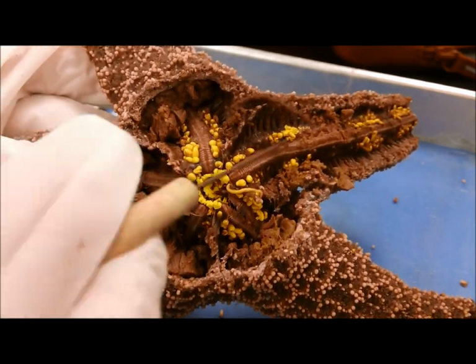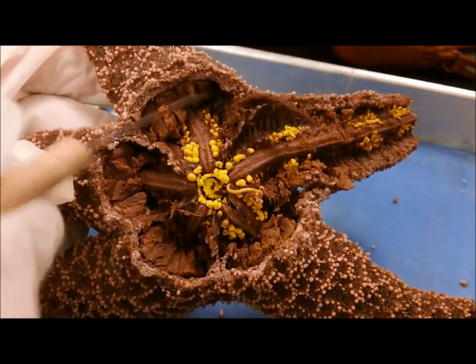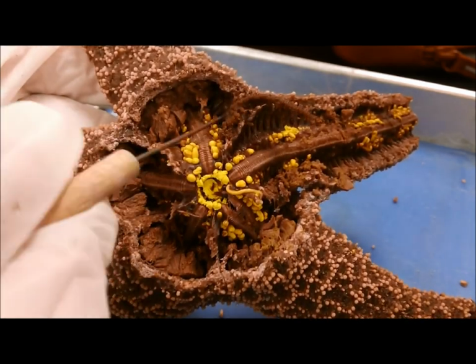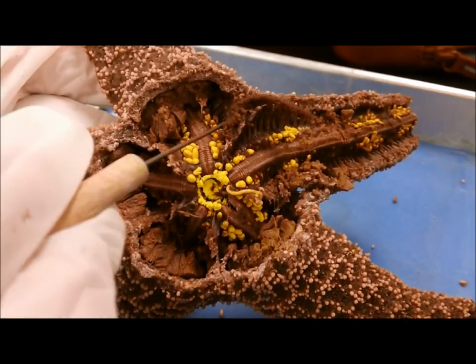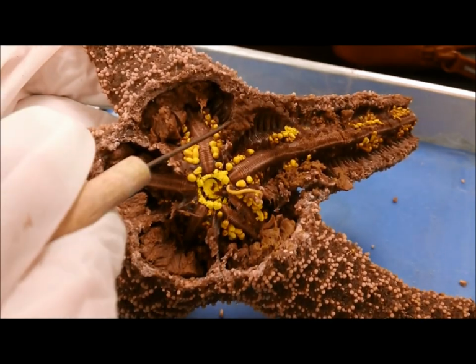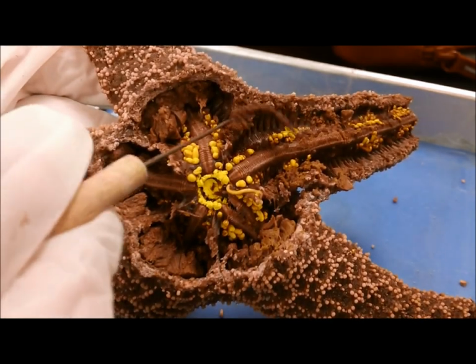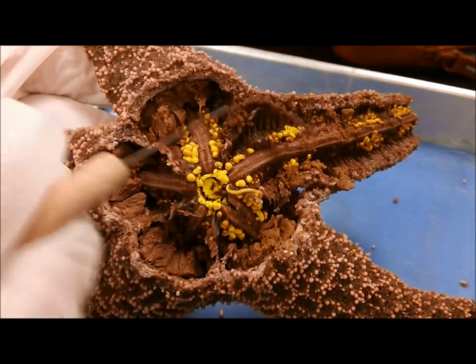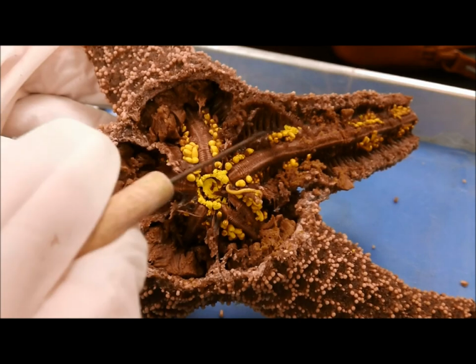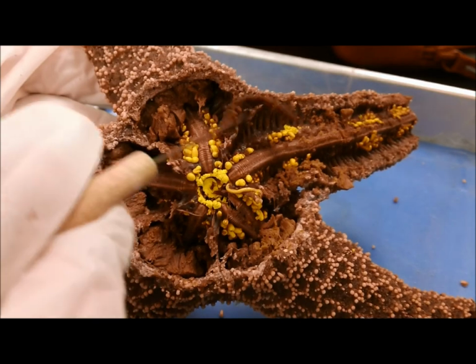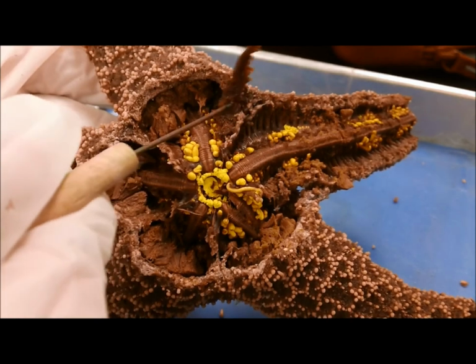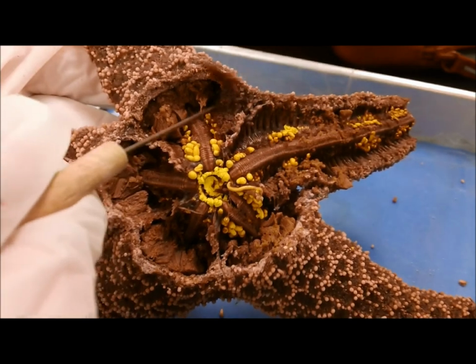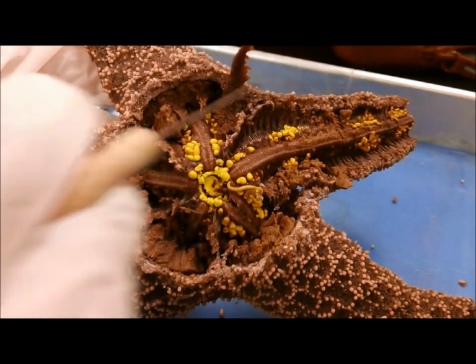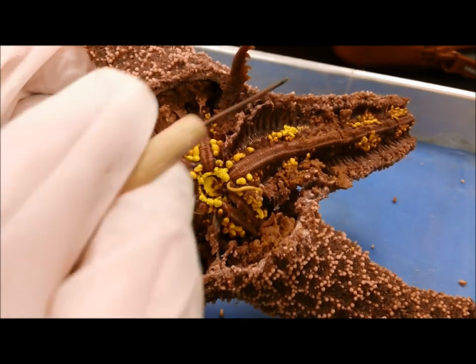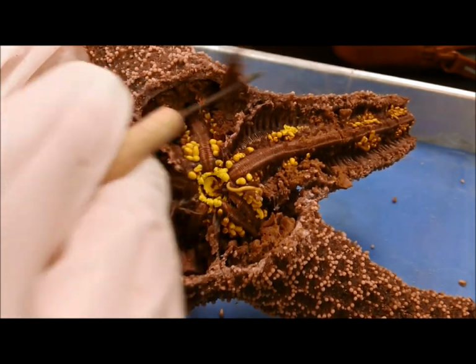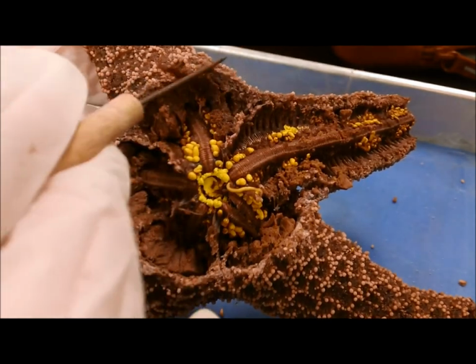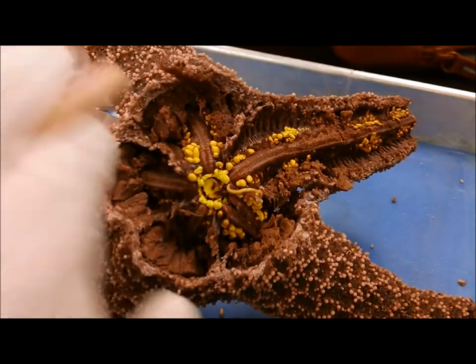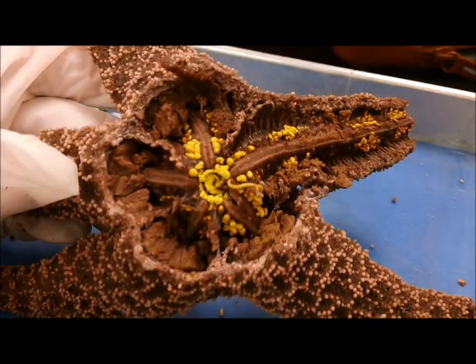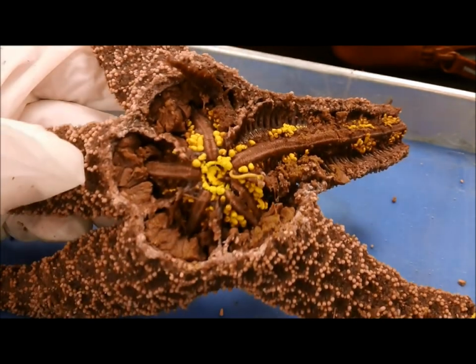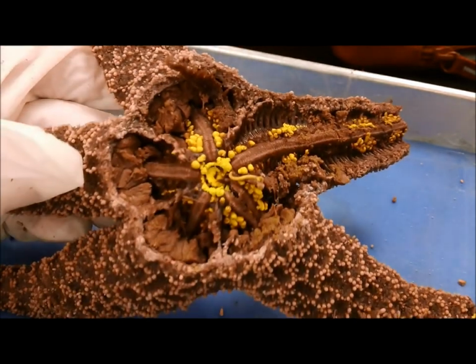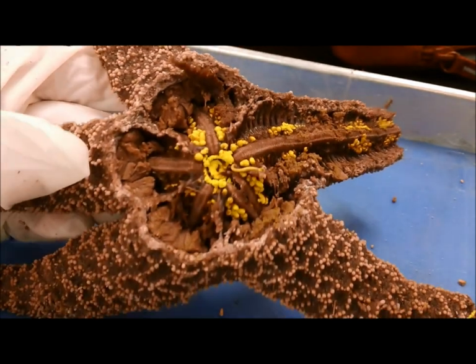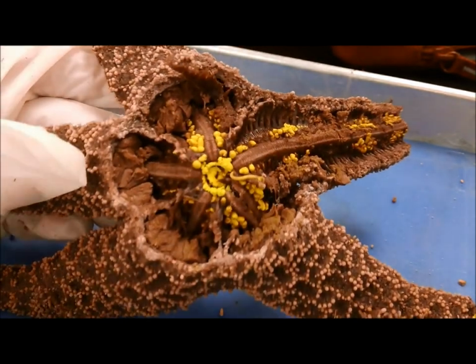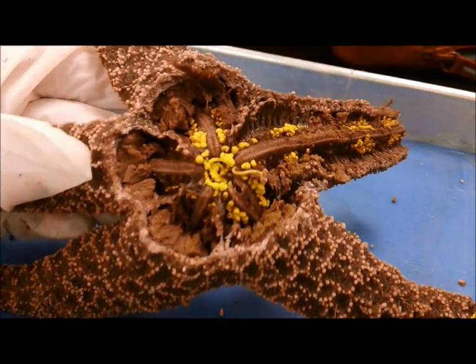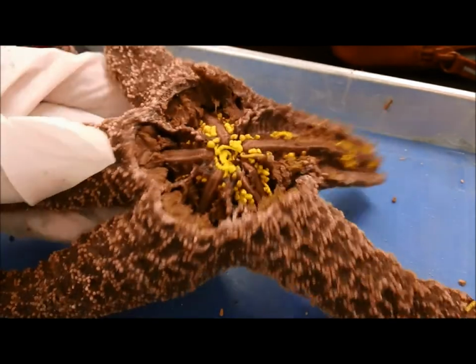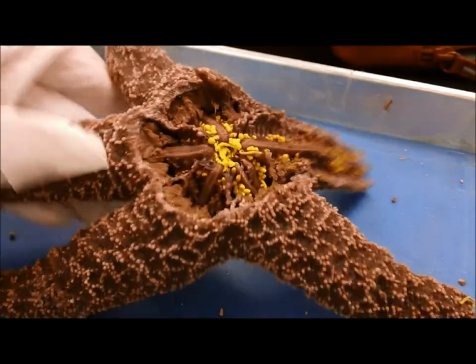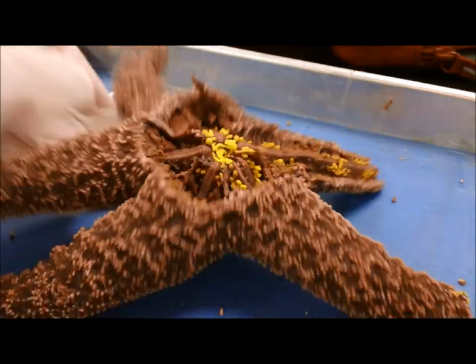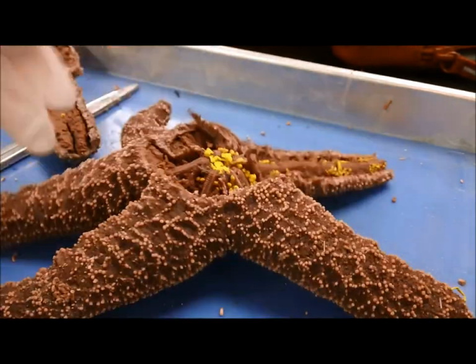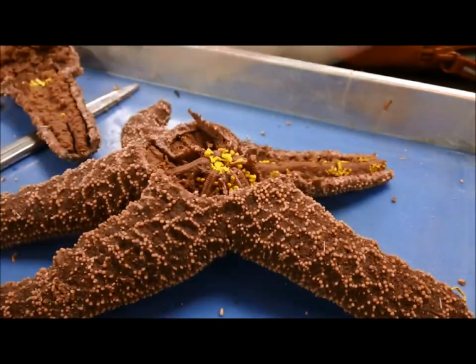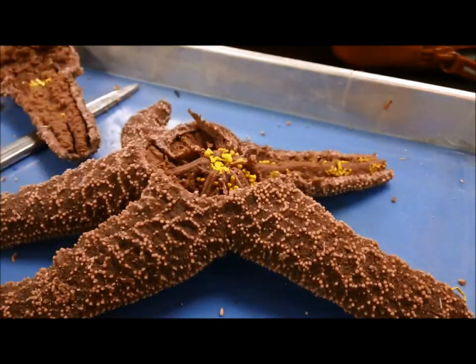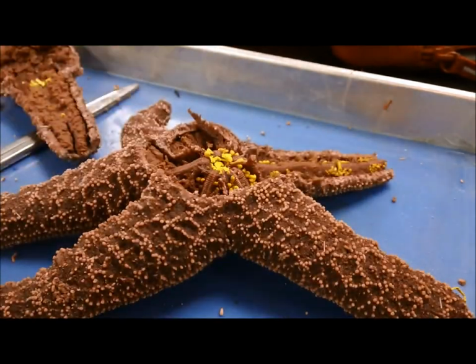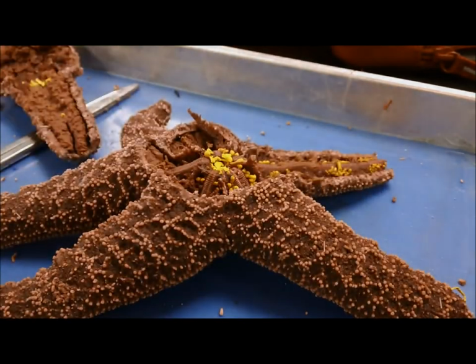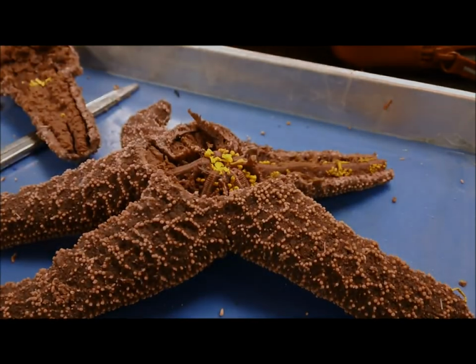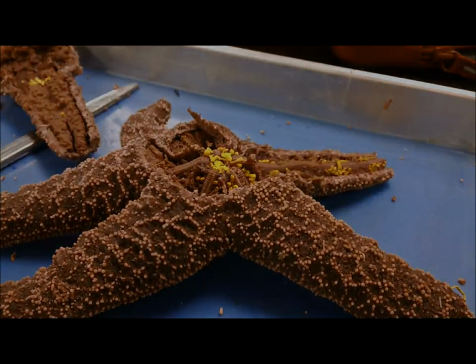And again, you can see the gonad really well here. Okay, thank you.